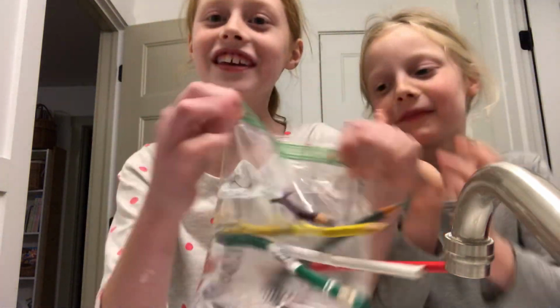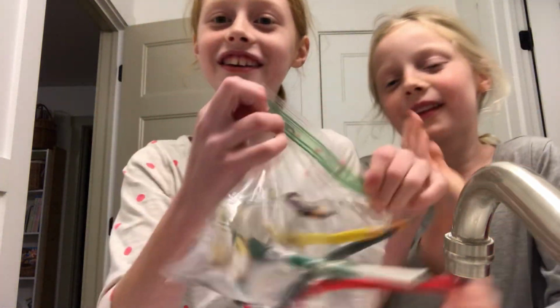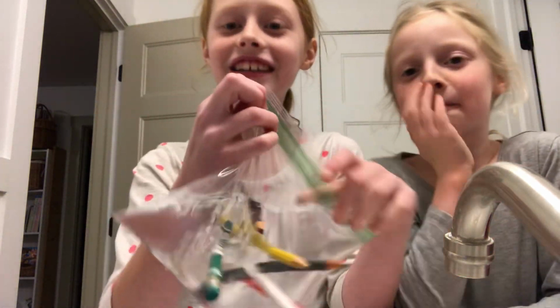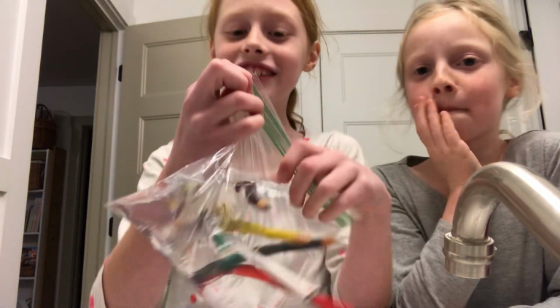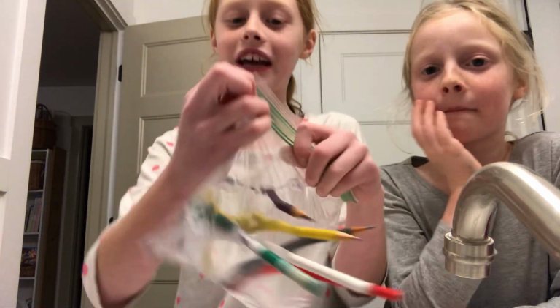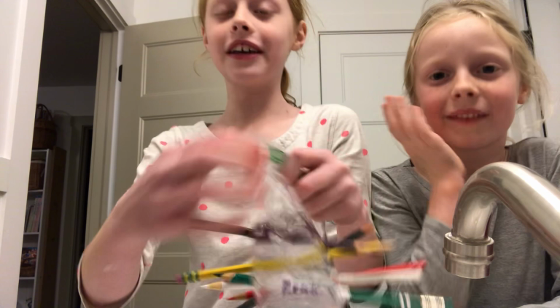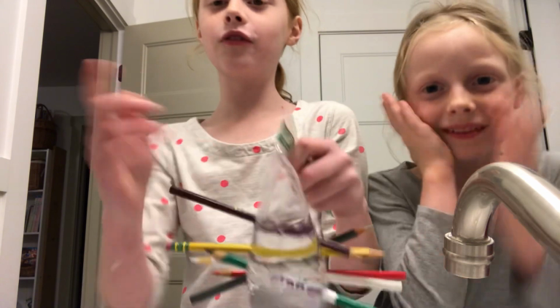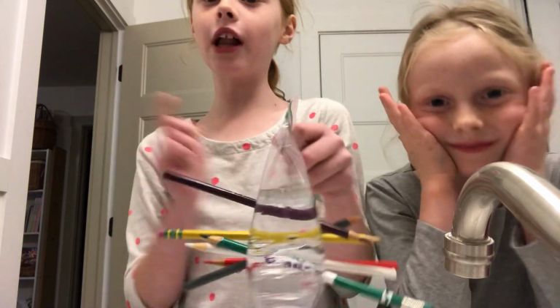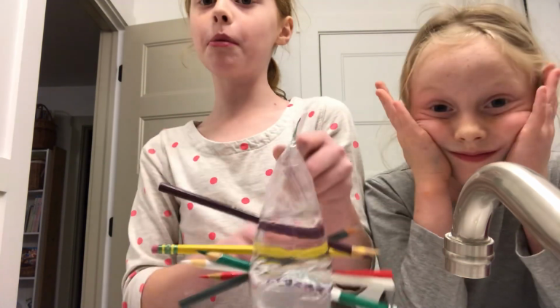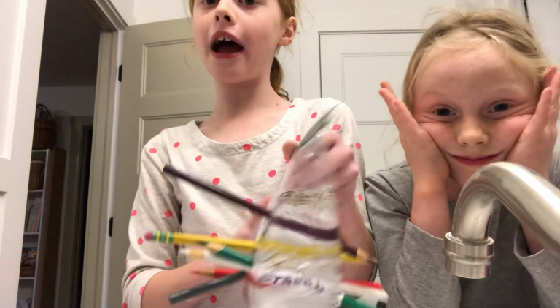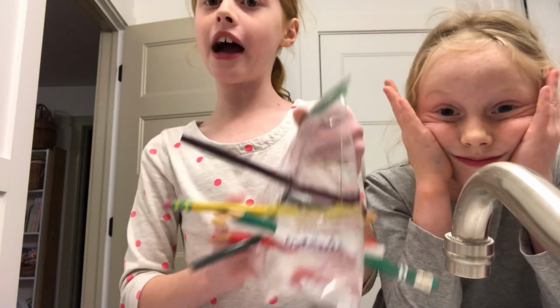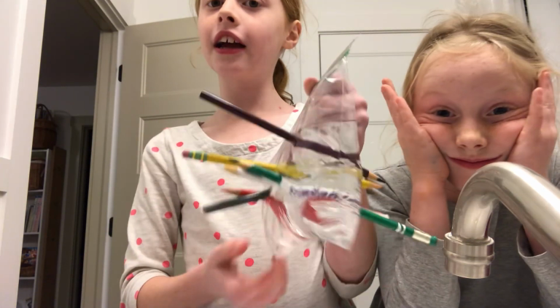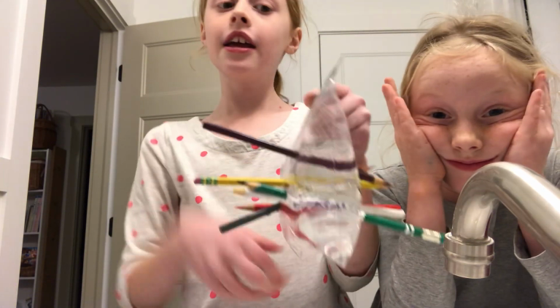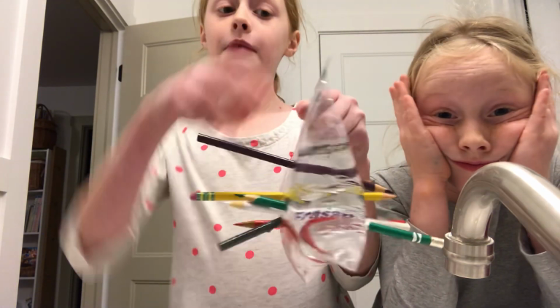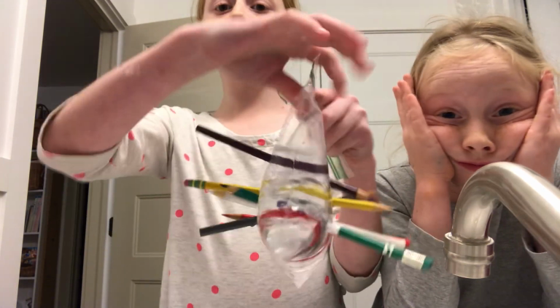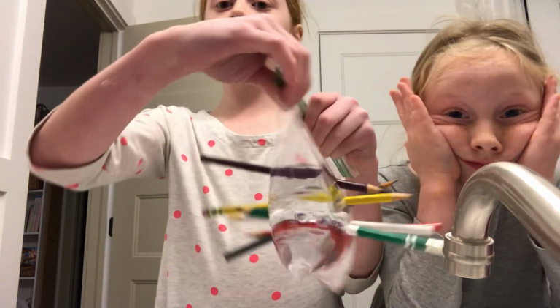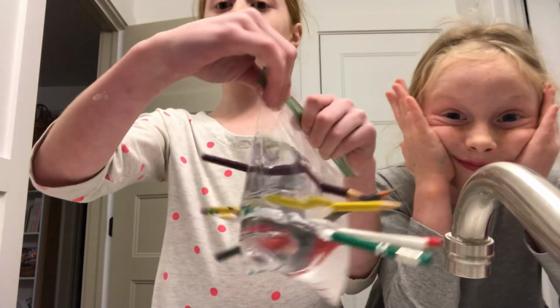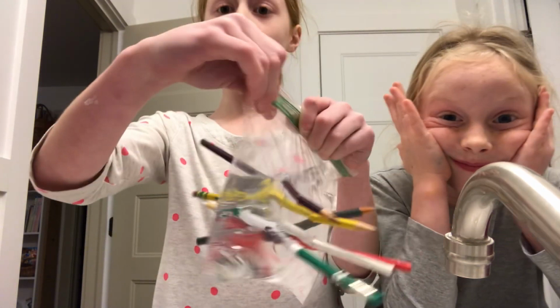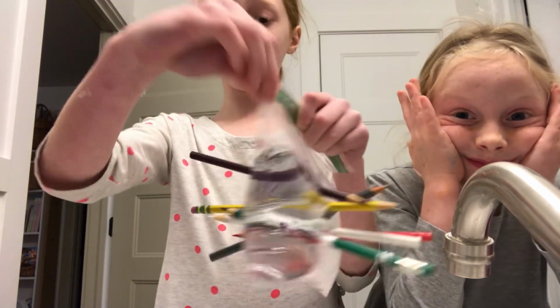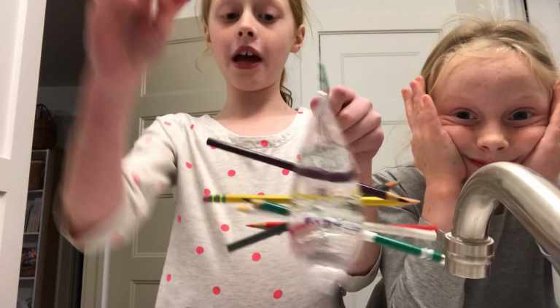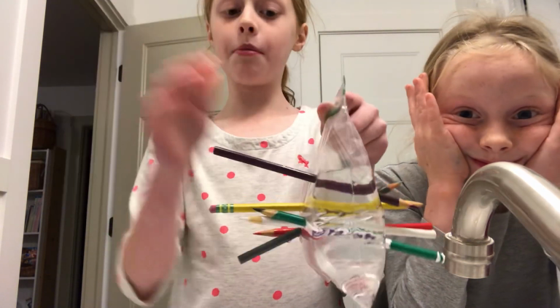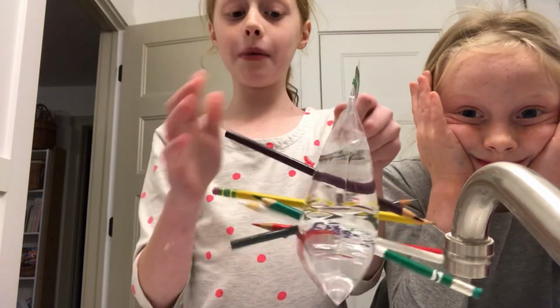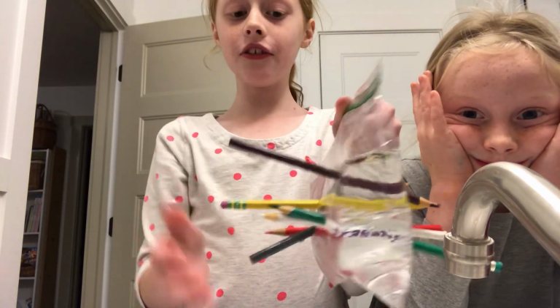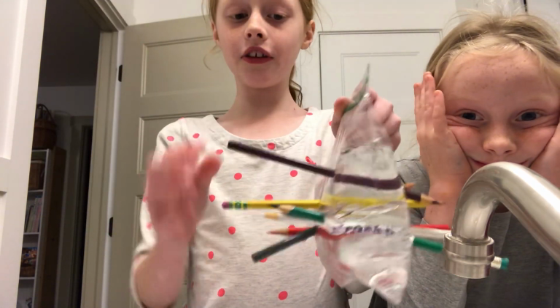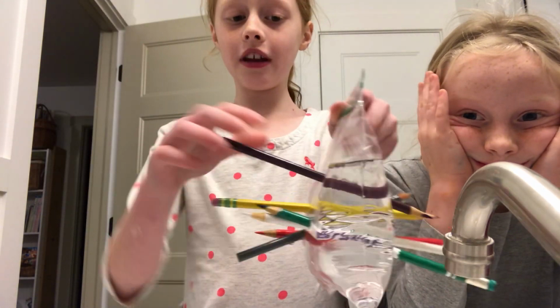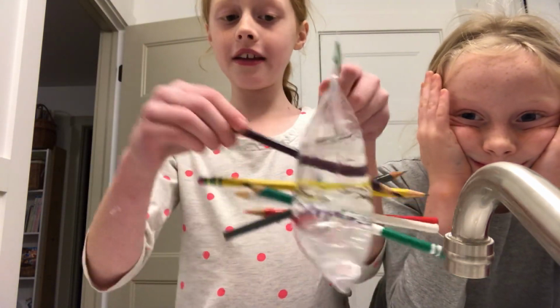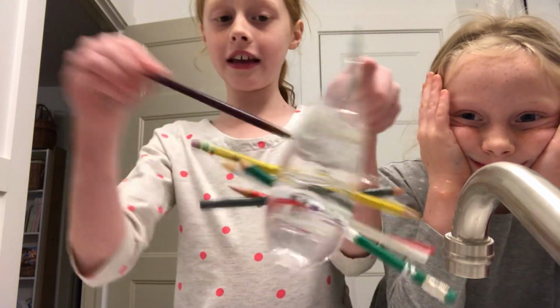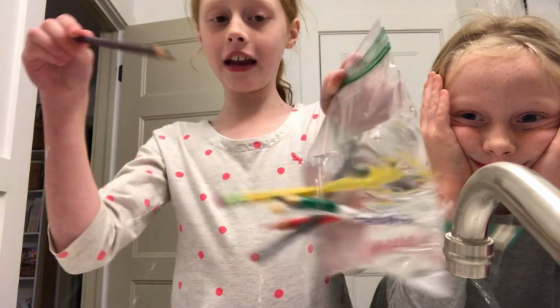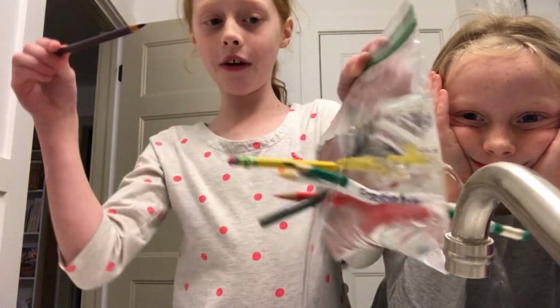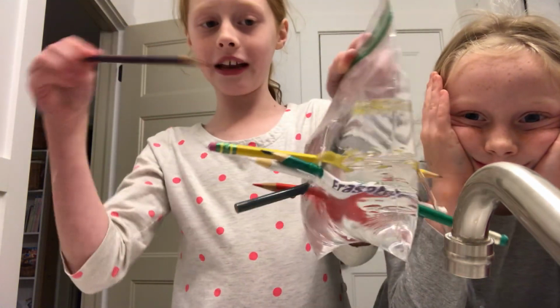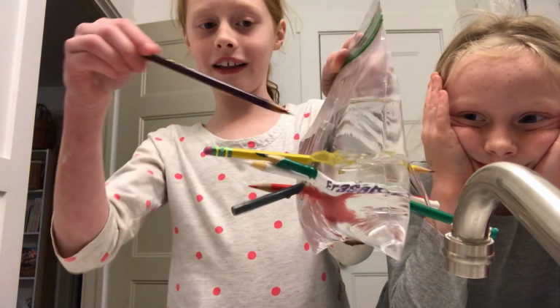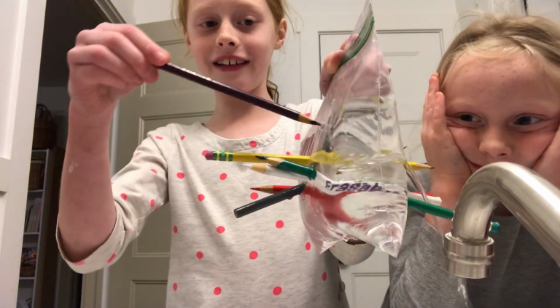You guys could try this: fill up a bag, make sure it's shut all the way, put pencils in it, then take them out and it leaks.